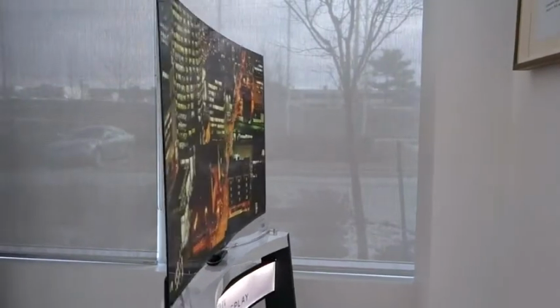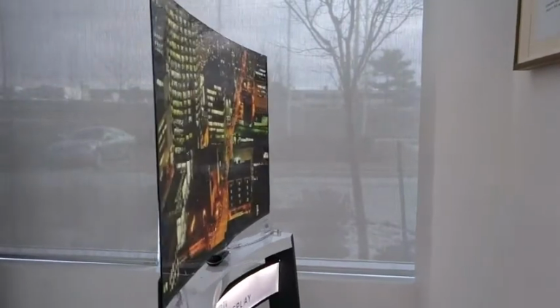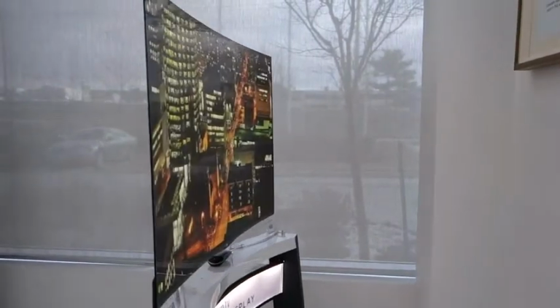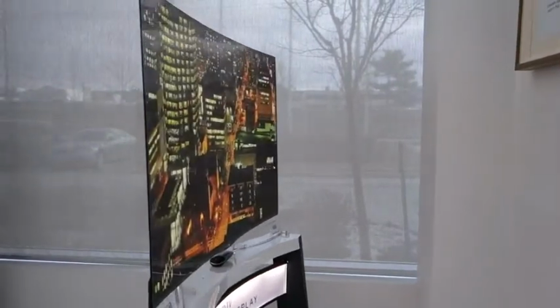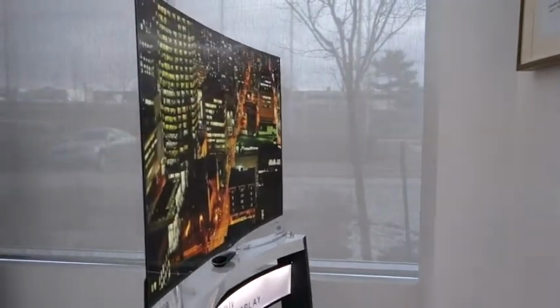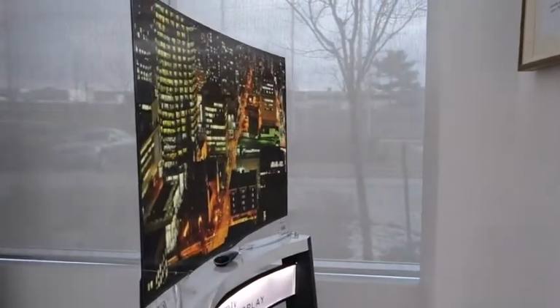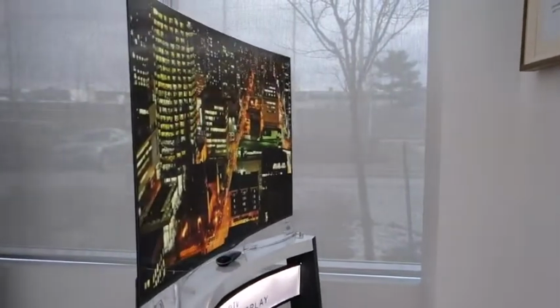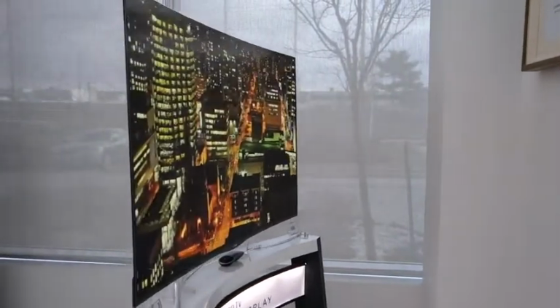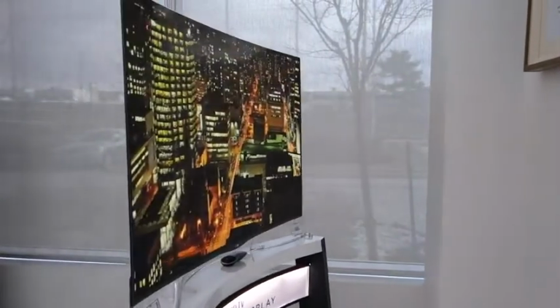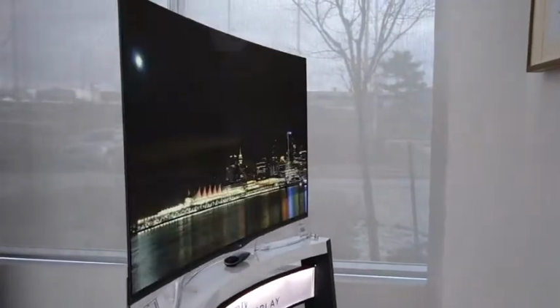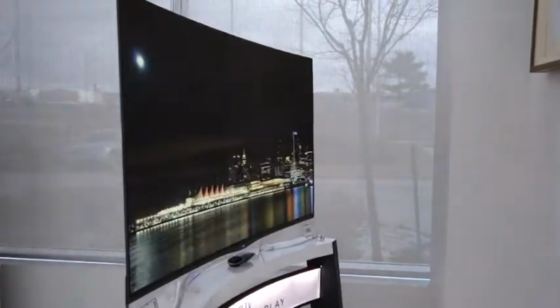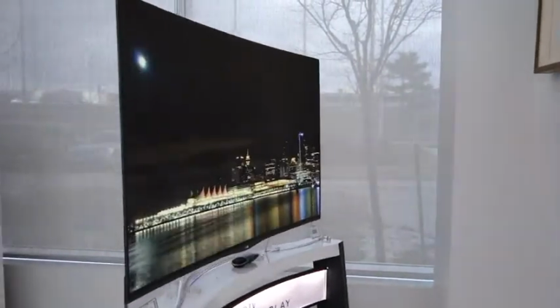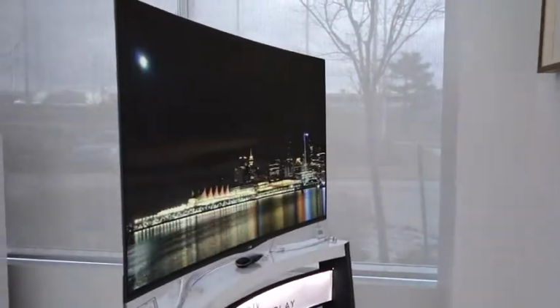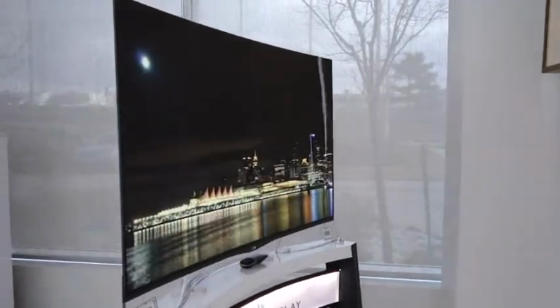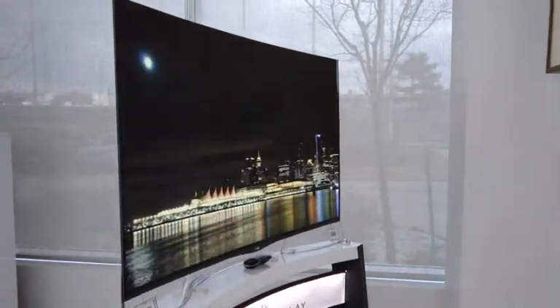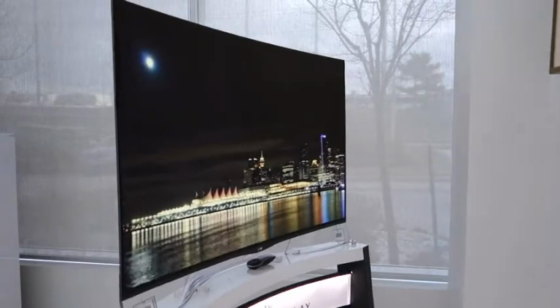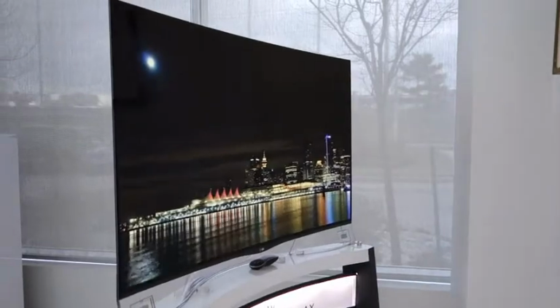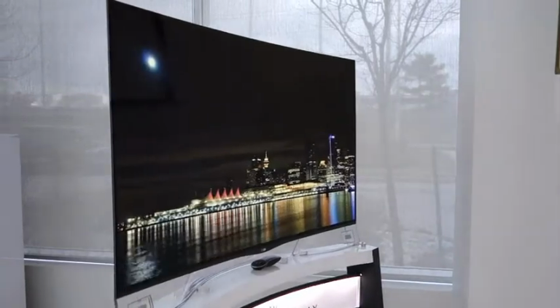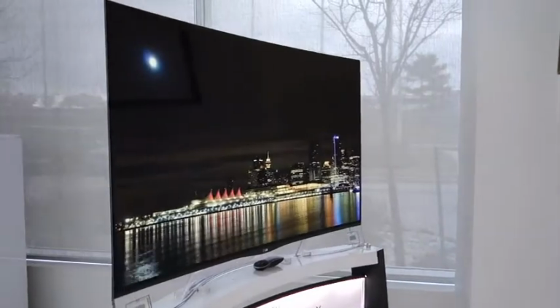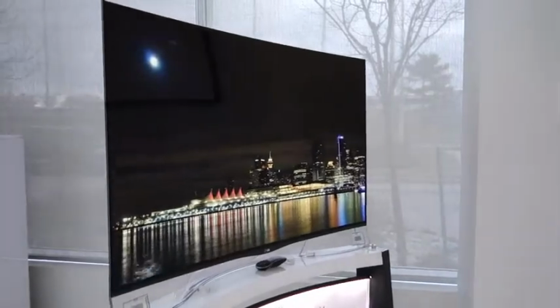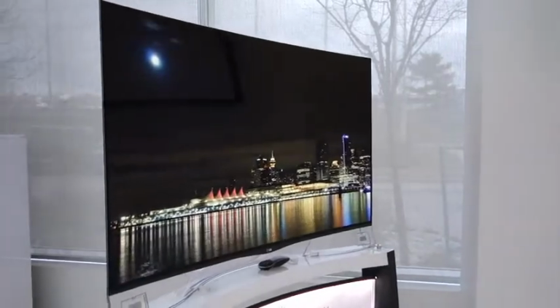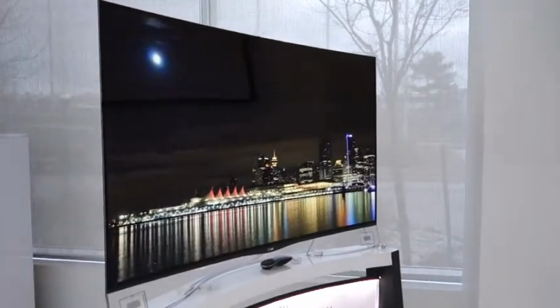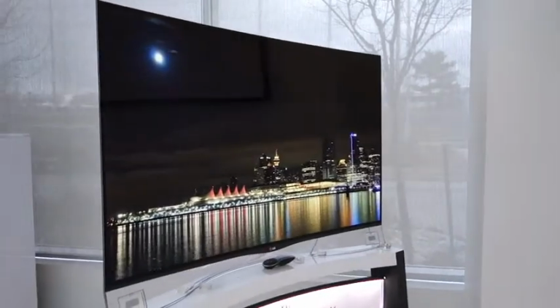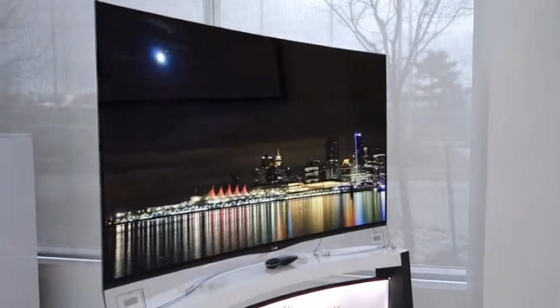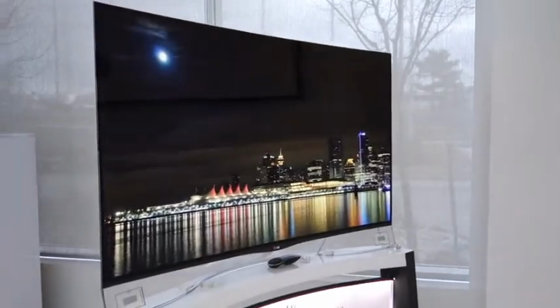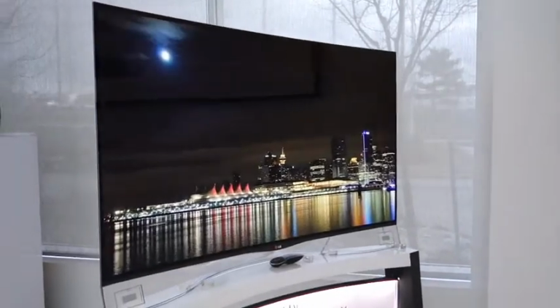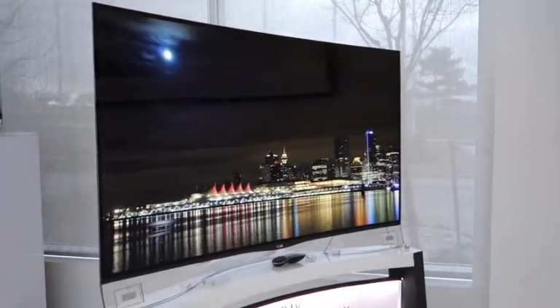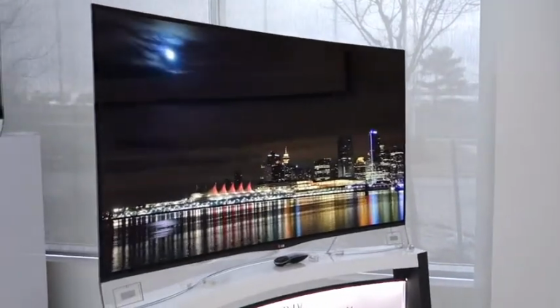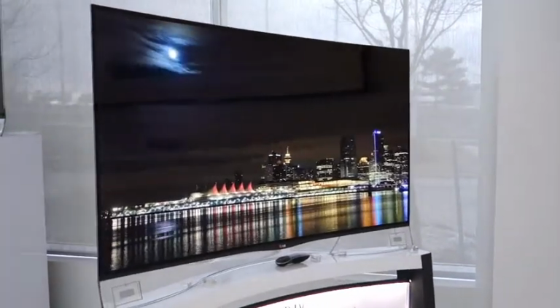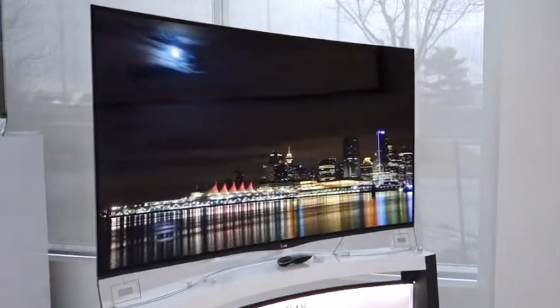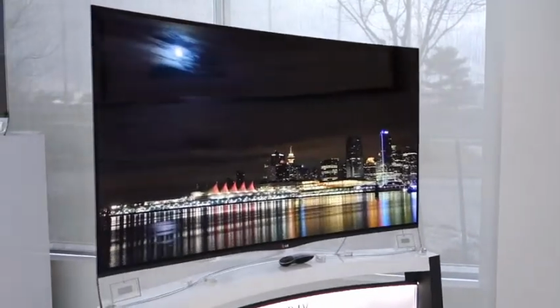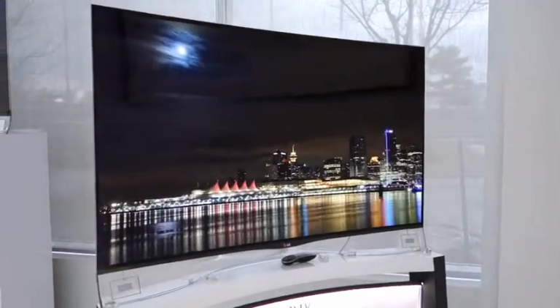What is the pricing on this one? This one's going to be around the $30,000 range — I think around $26,999 give or take. So it's curved OLED and 4K? For real.